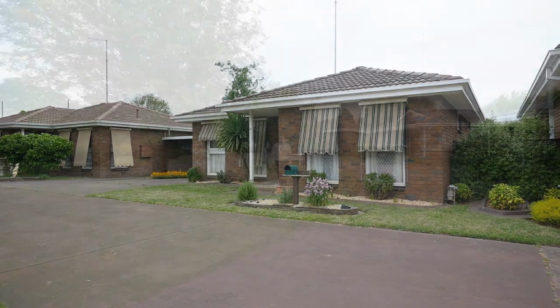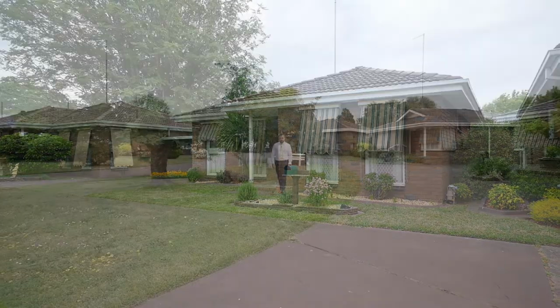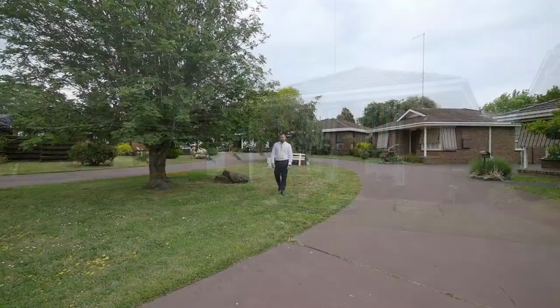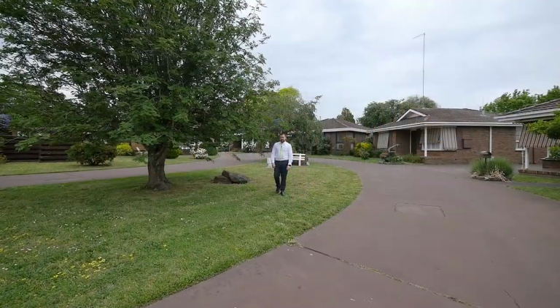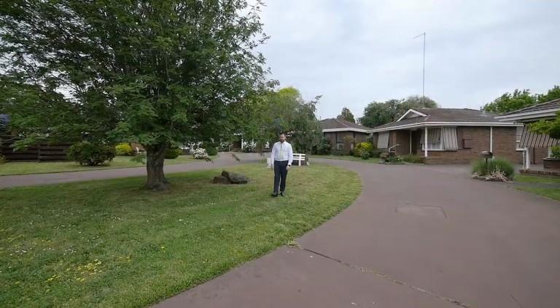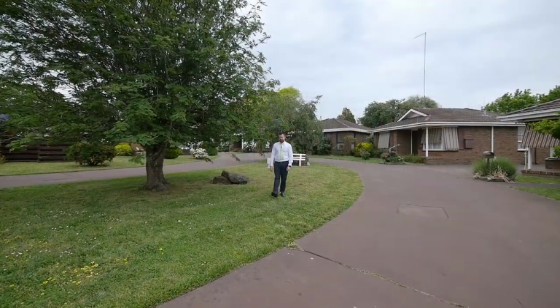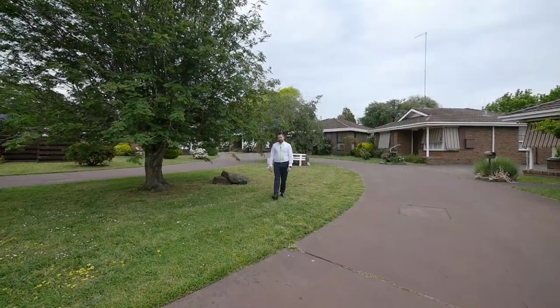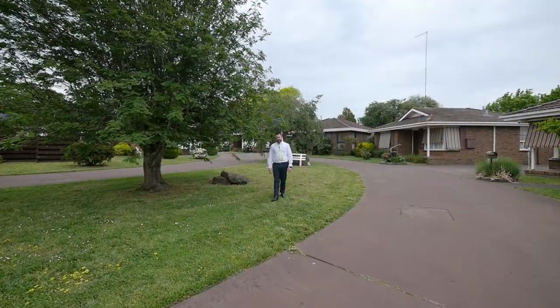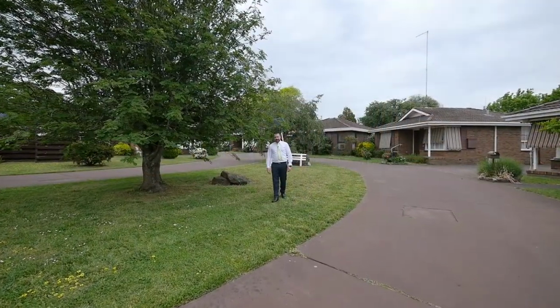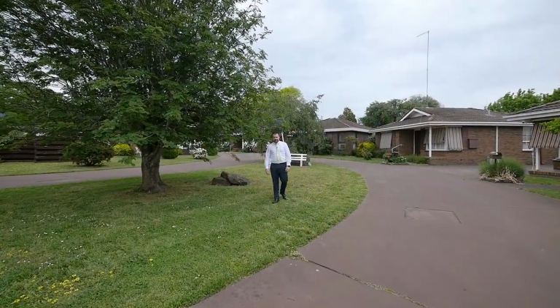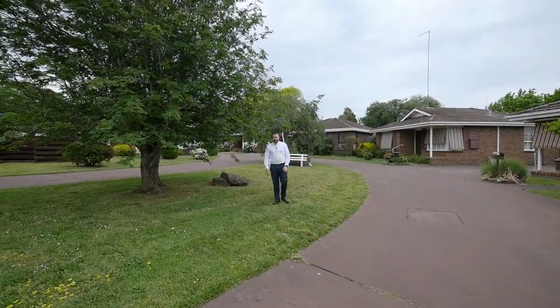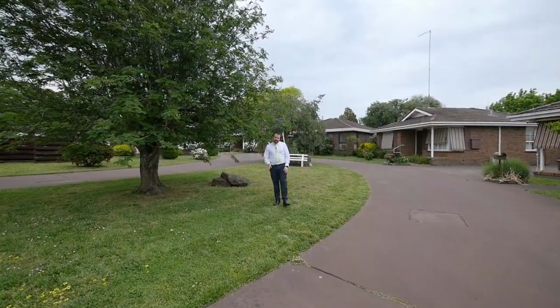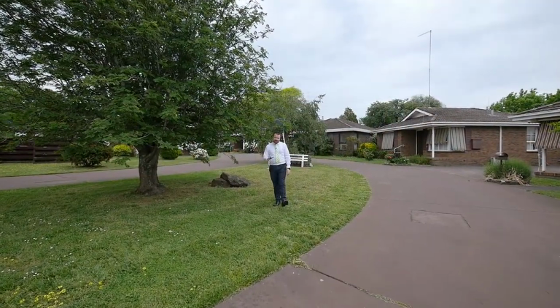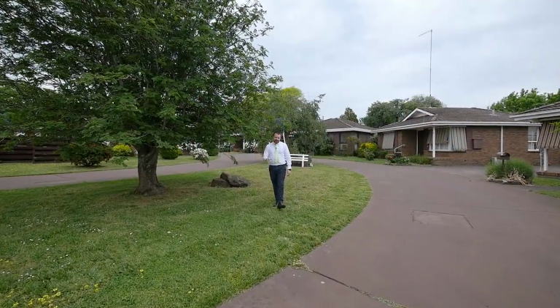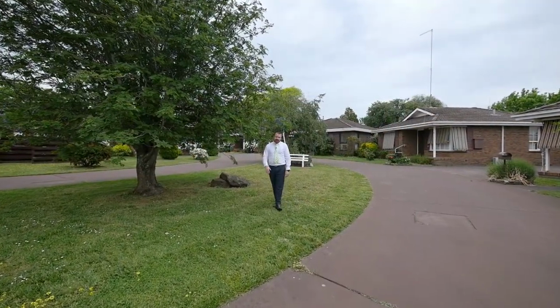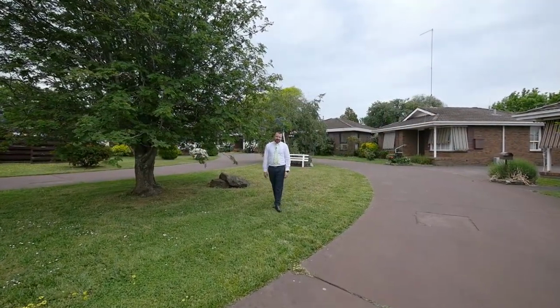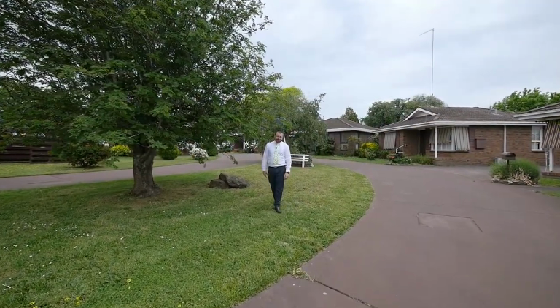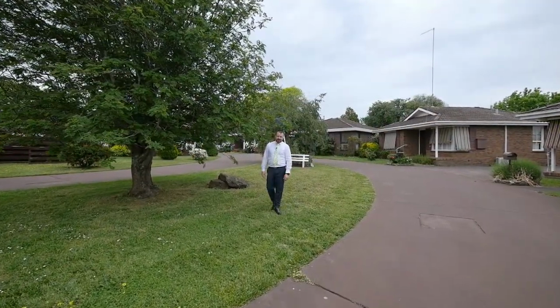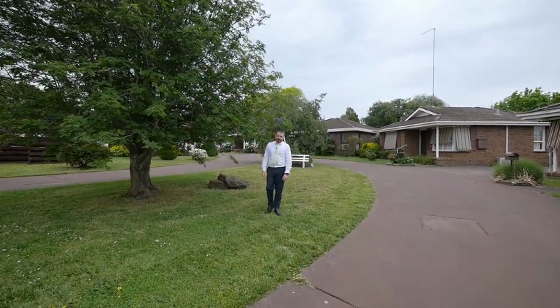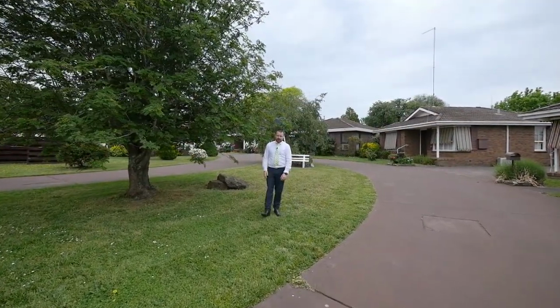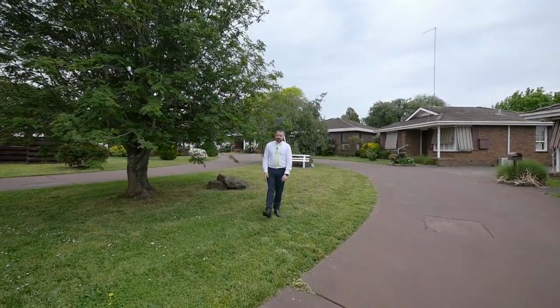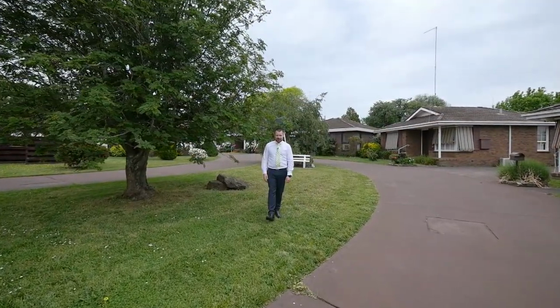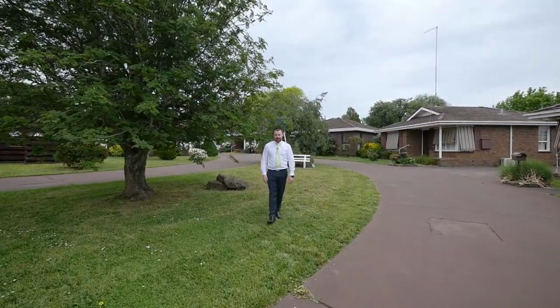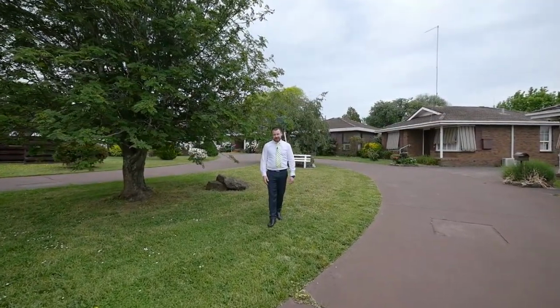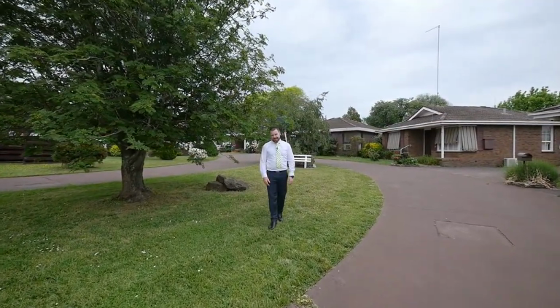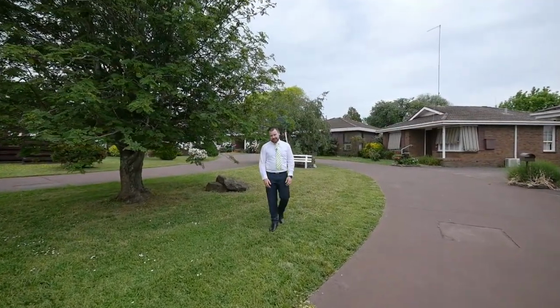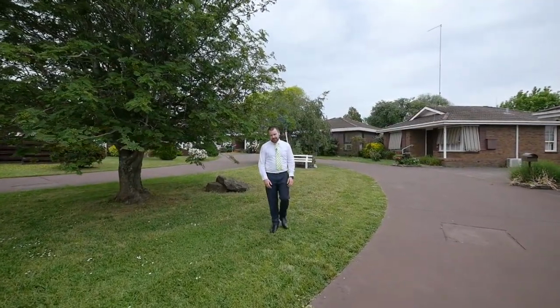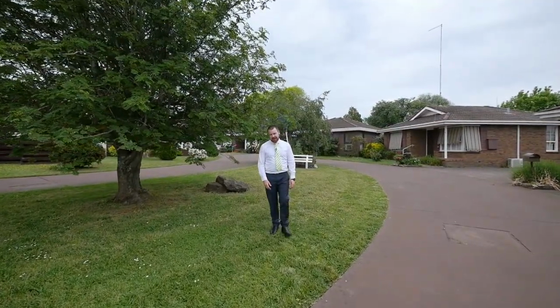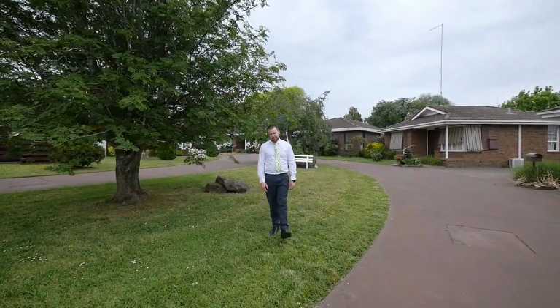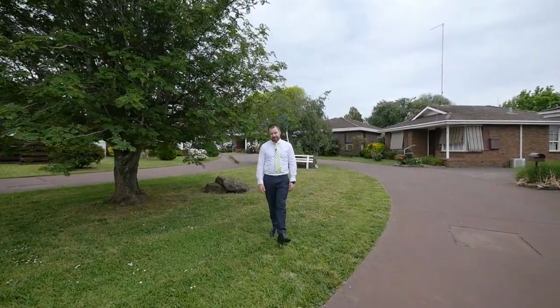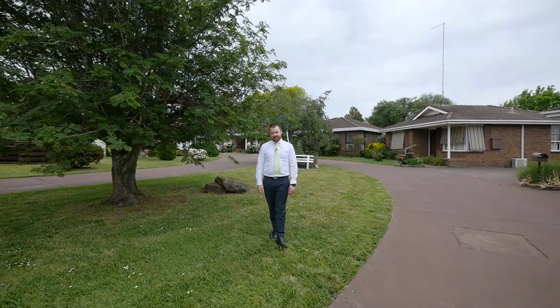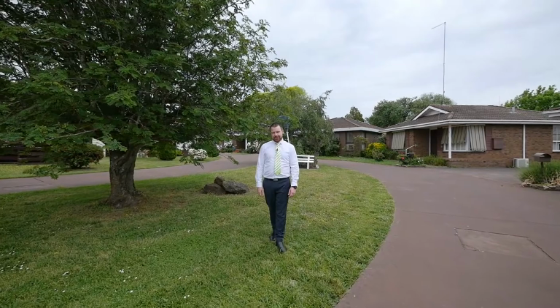You only need to look around at the gardens and the surrounding units in the complex to realise that this is a great place to live.